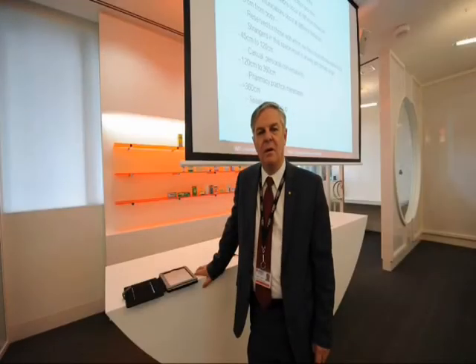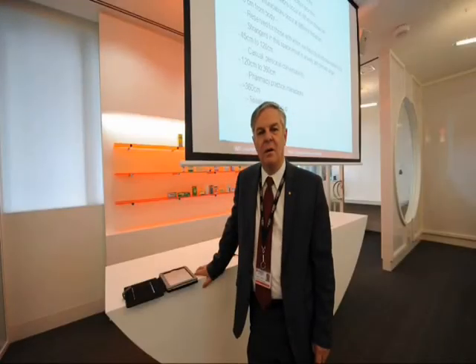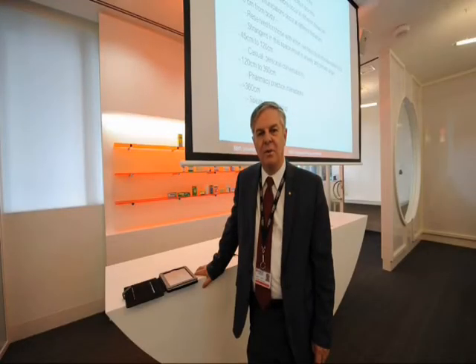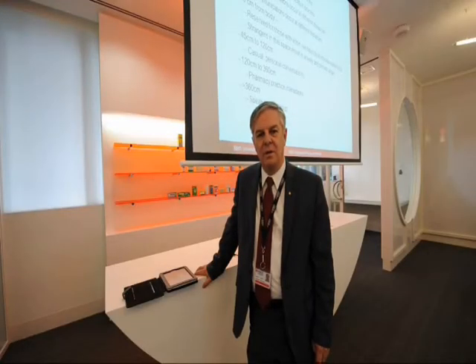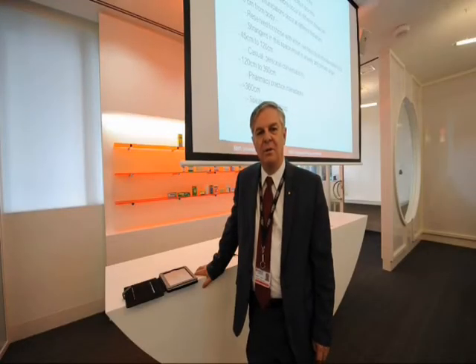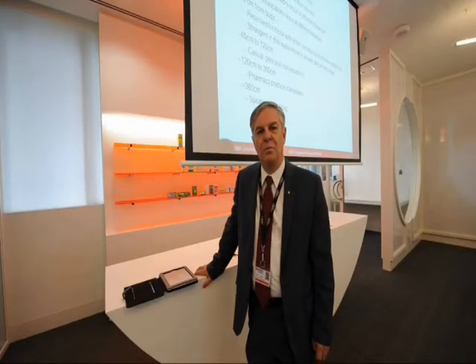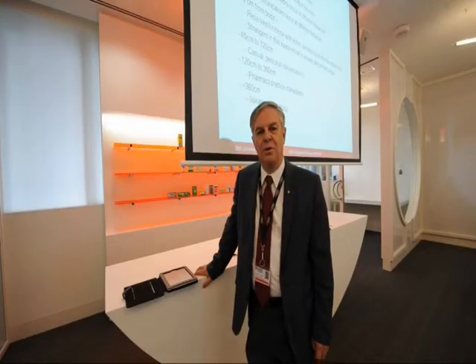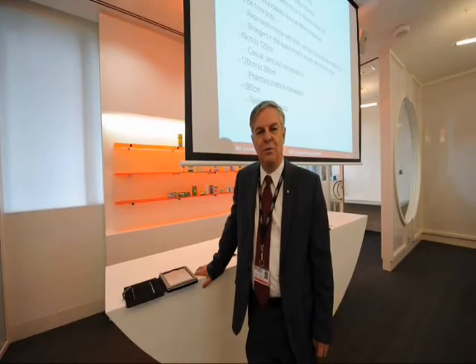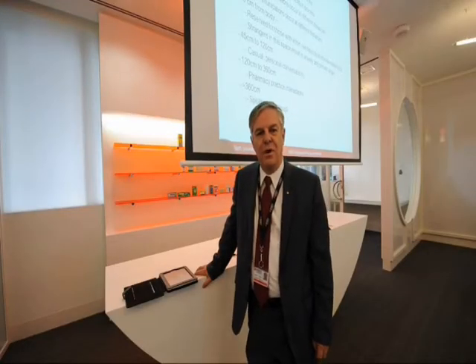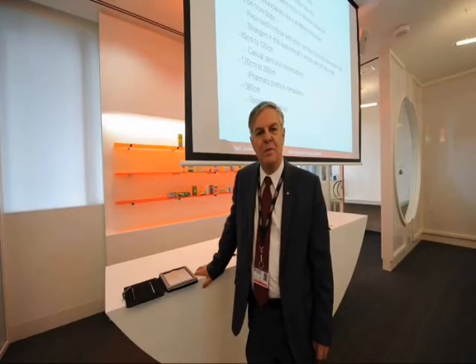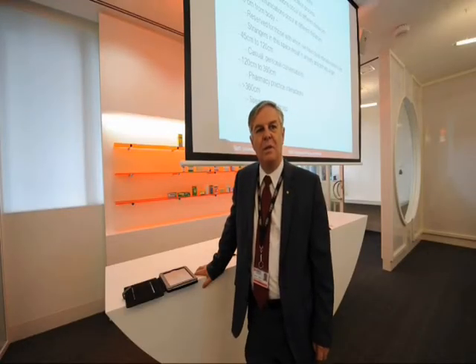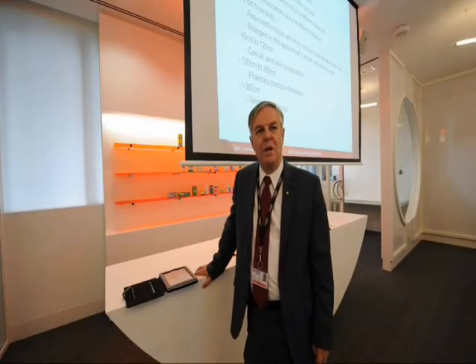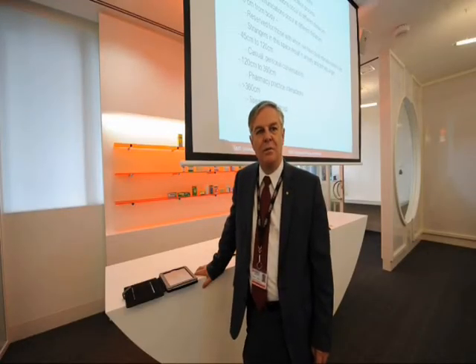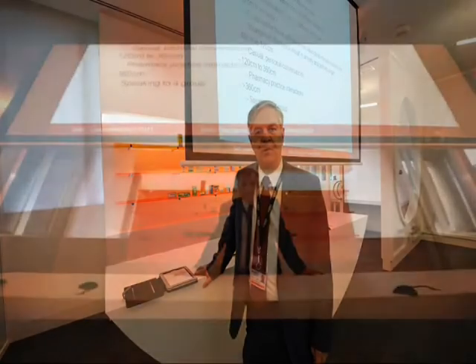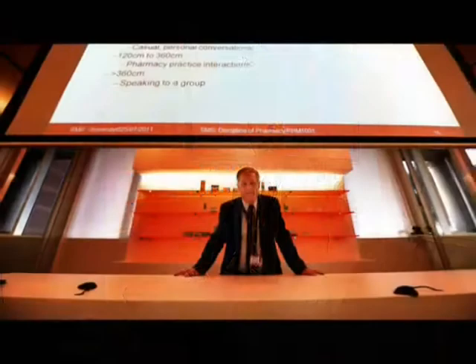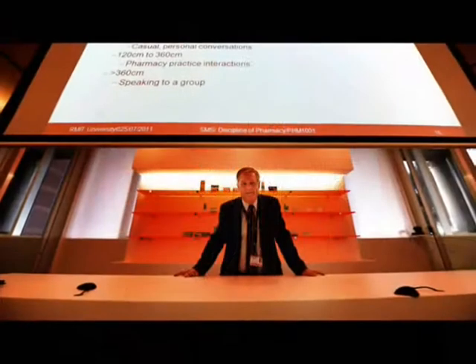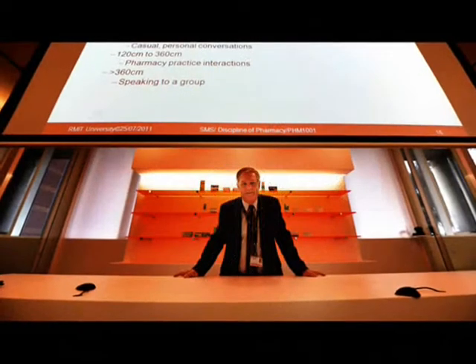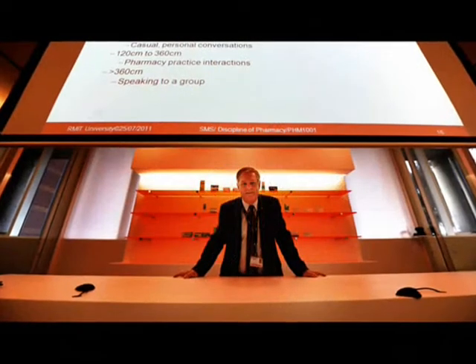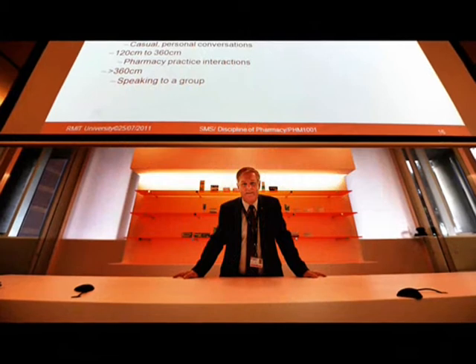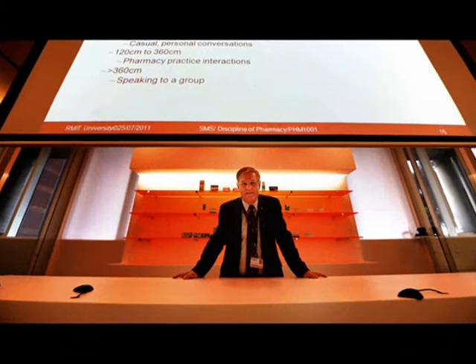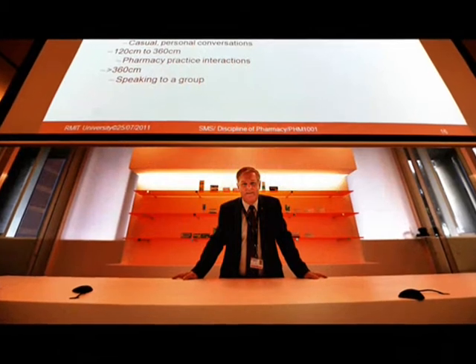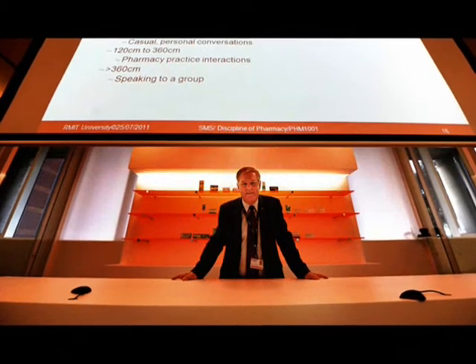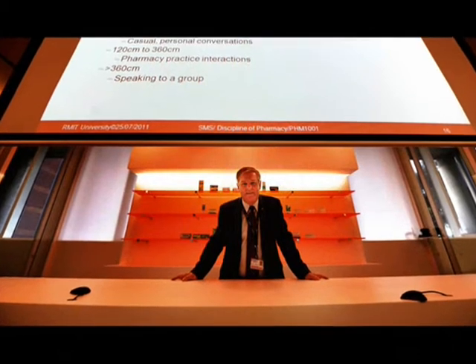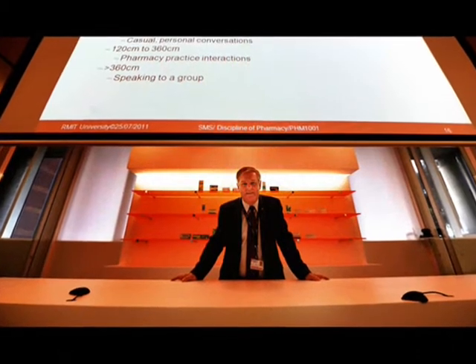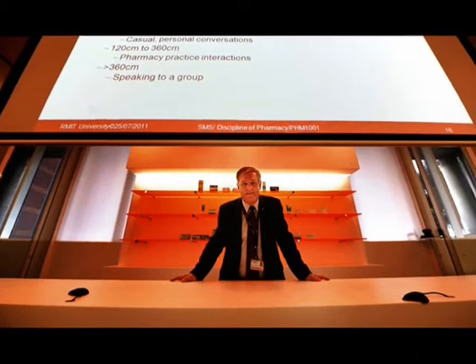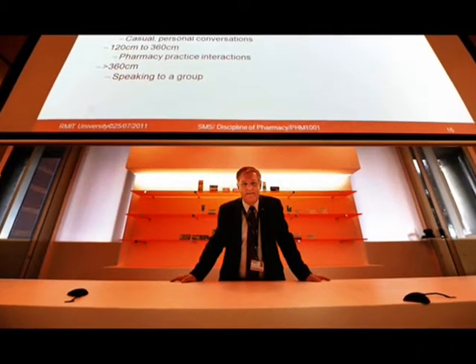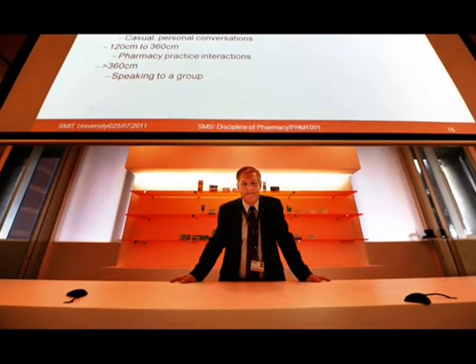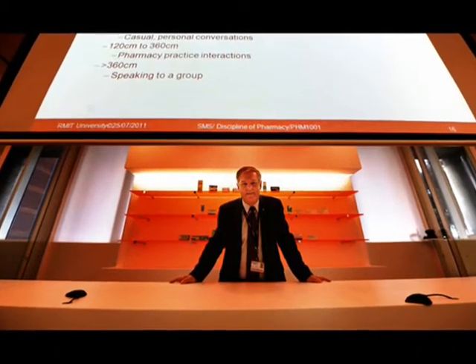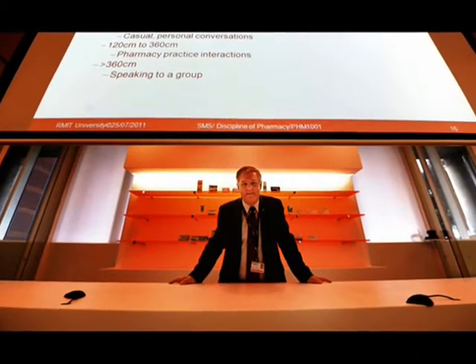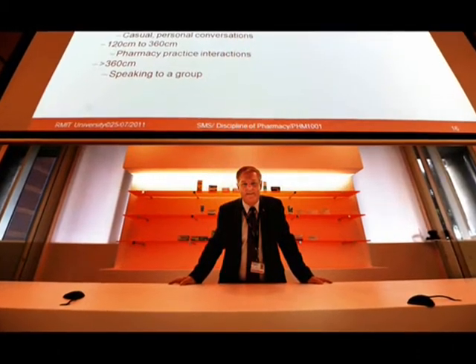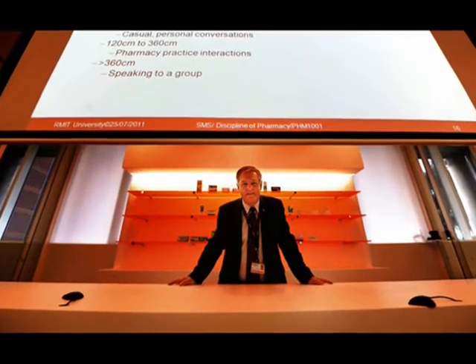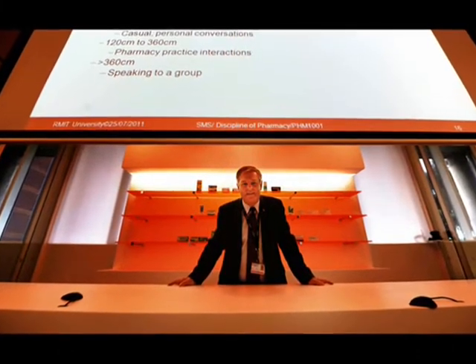I'm Peter Little, Professor of Pharmacy and Head of the New Pharmacy Program at RMIT University in Bandura.